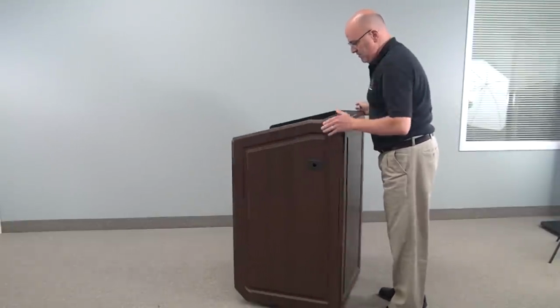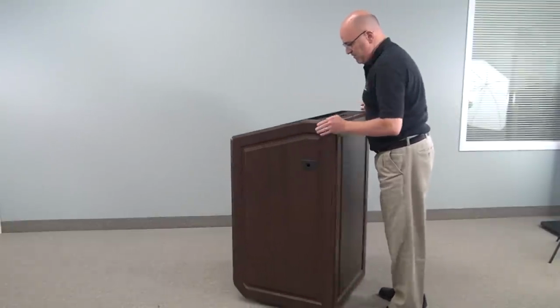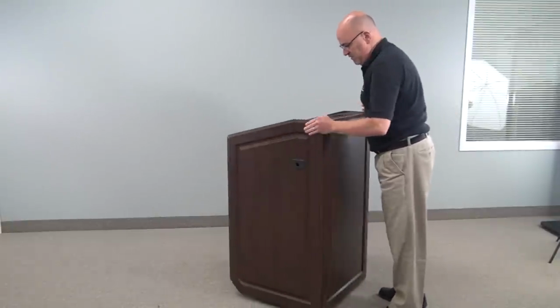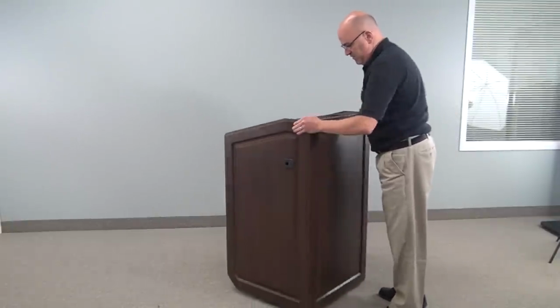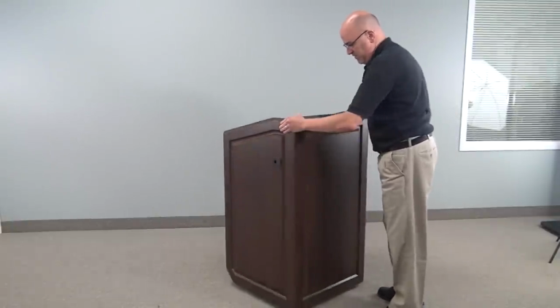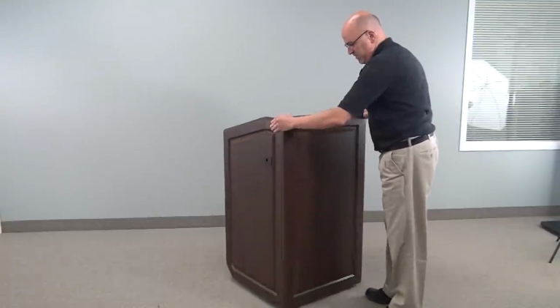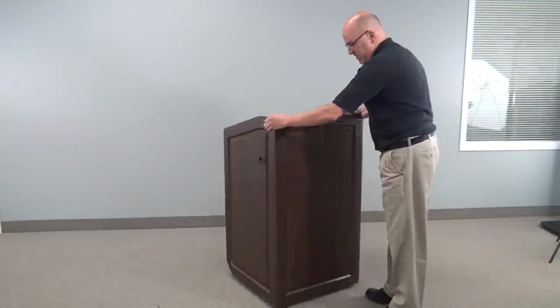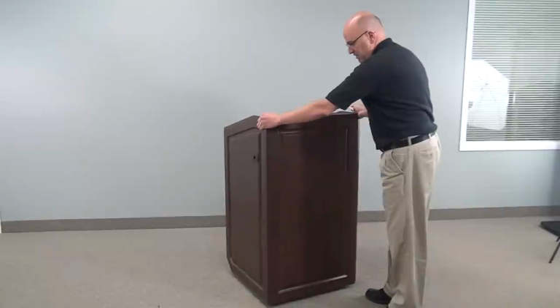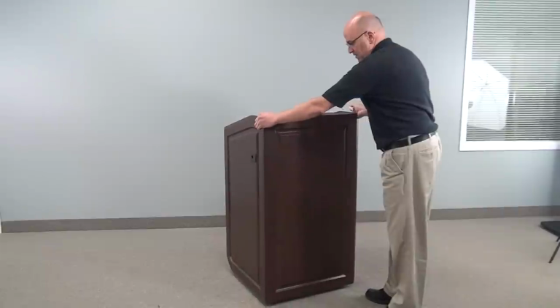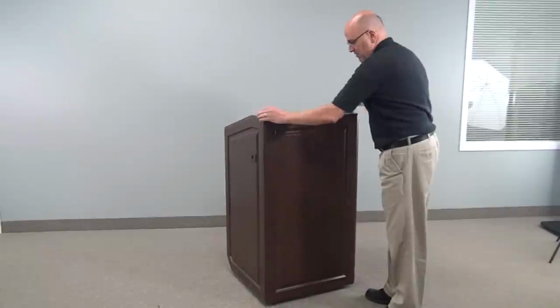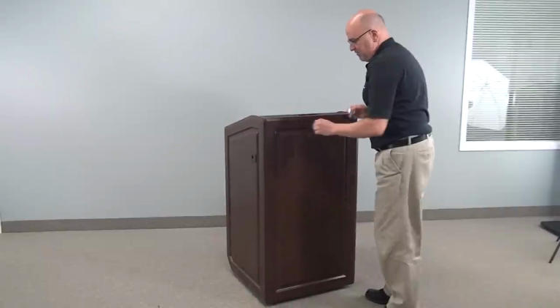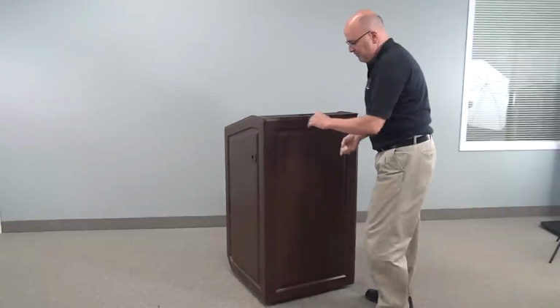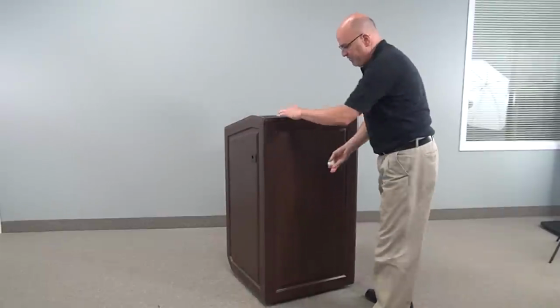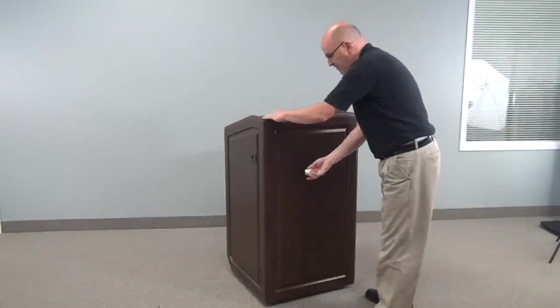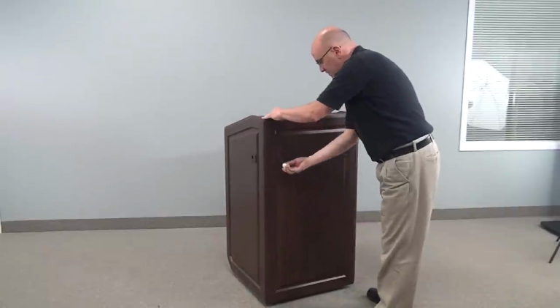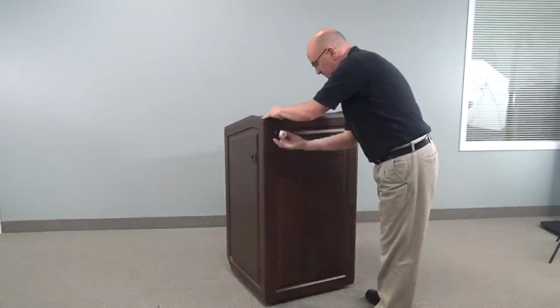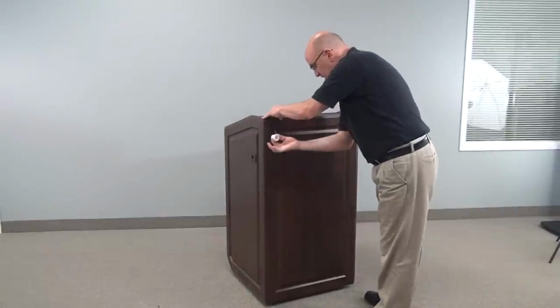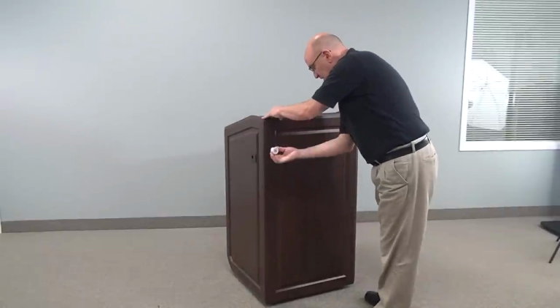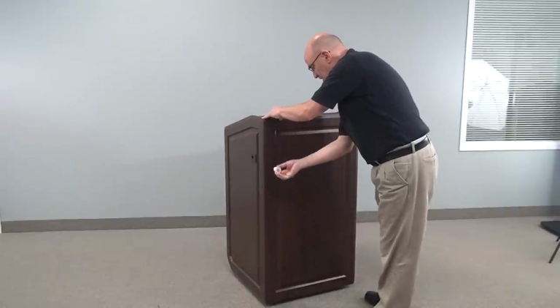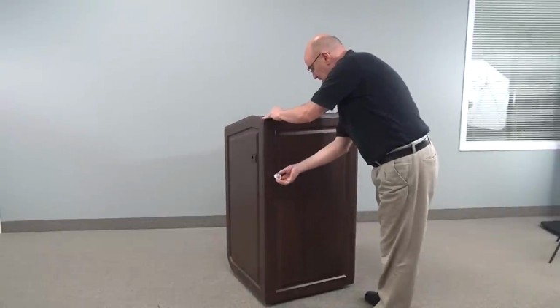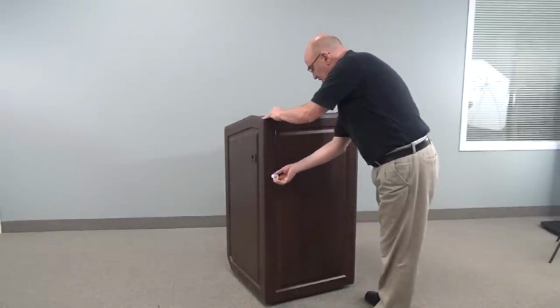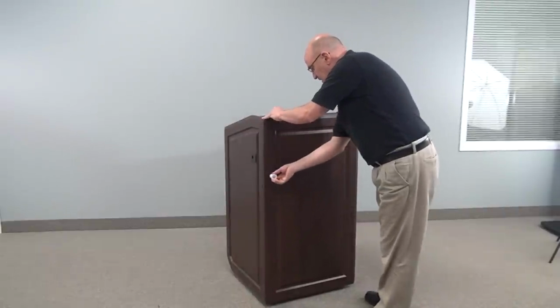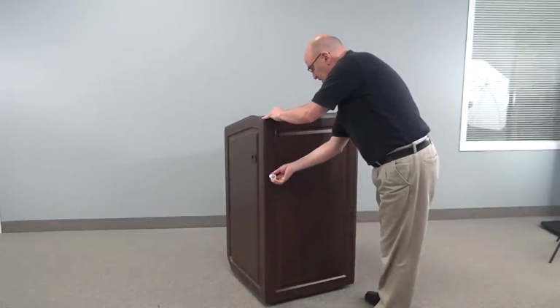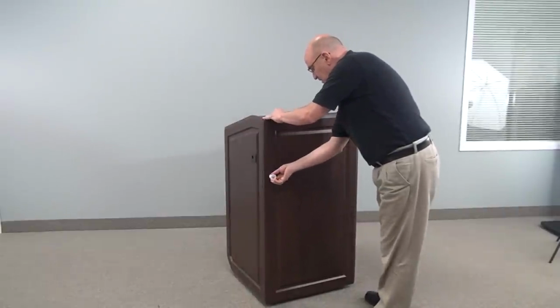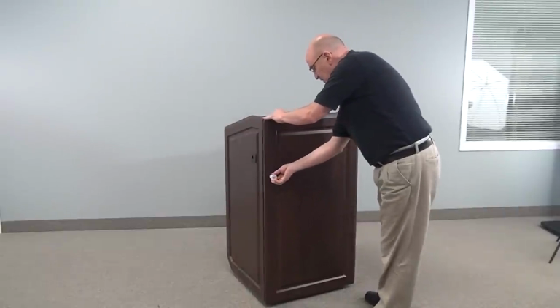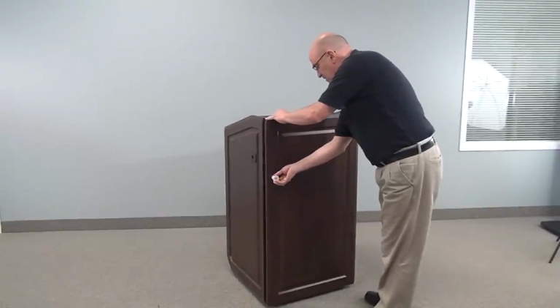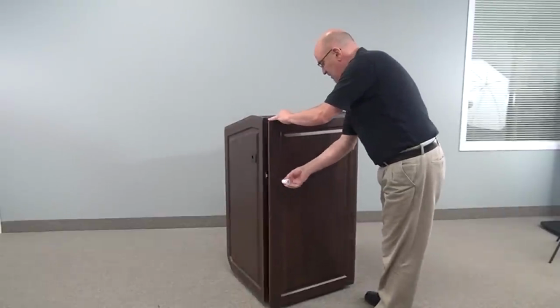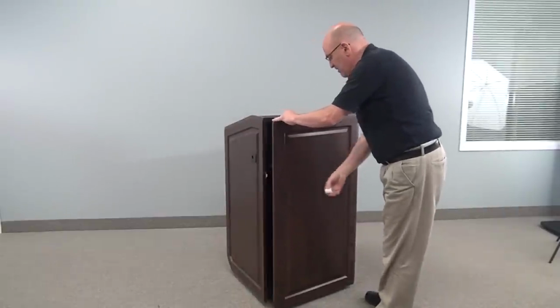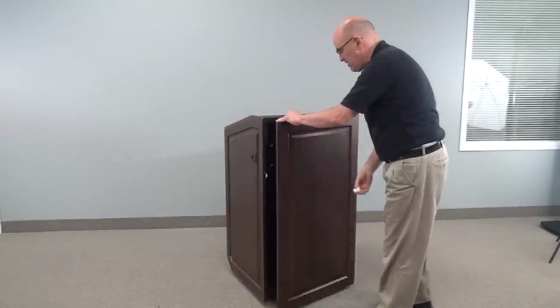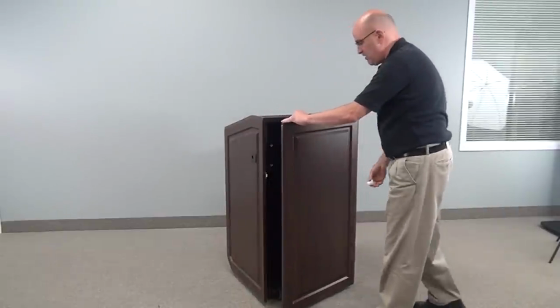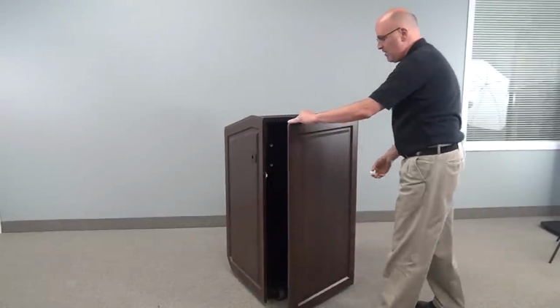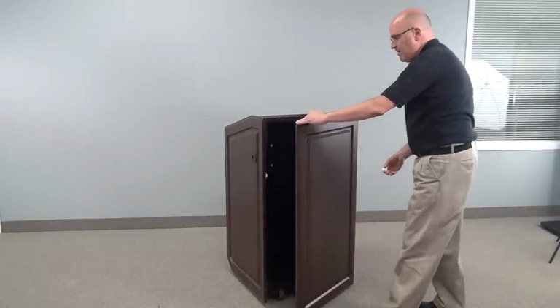Now, as Greg turns it around, you'll notice the whole front of the unit is finished — no visible hardware.